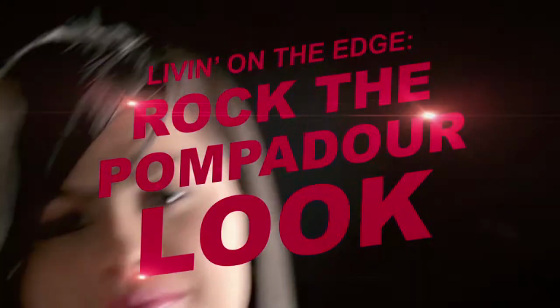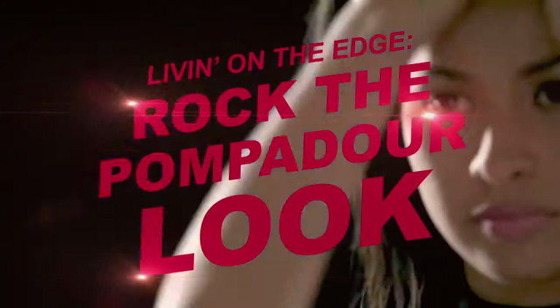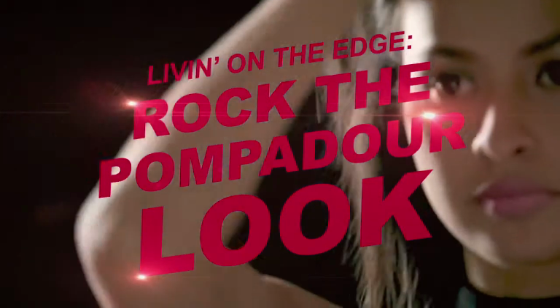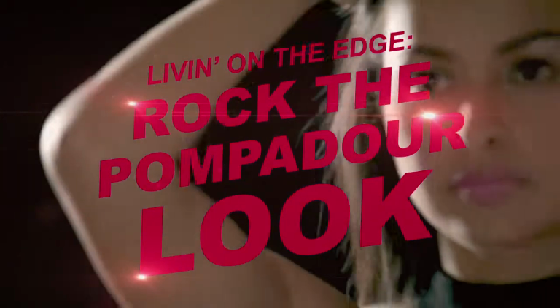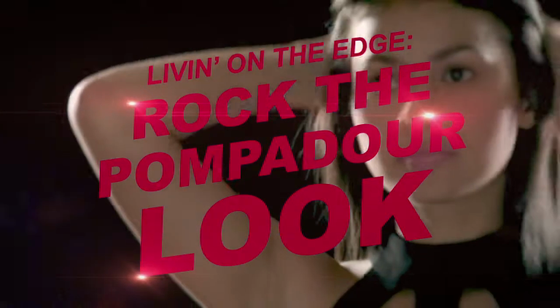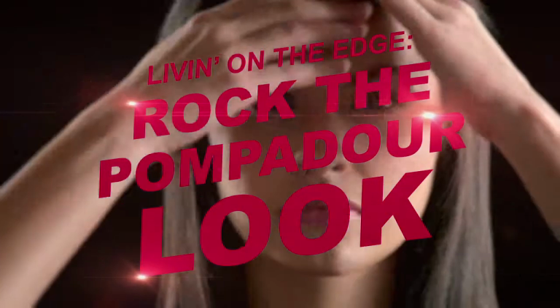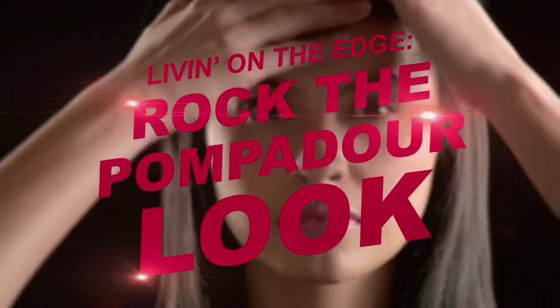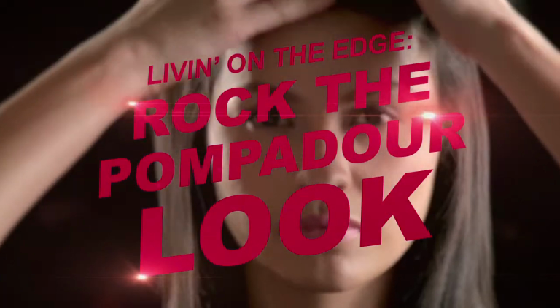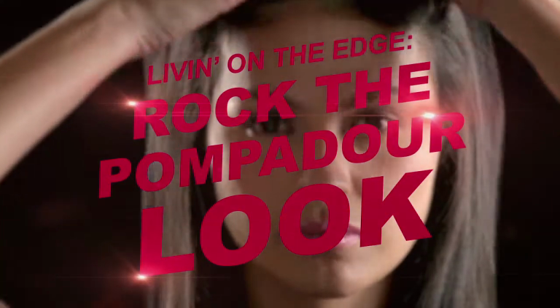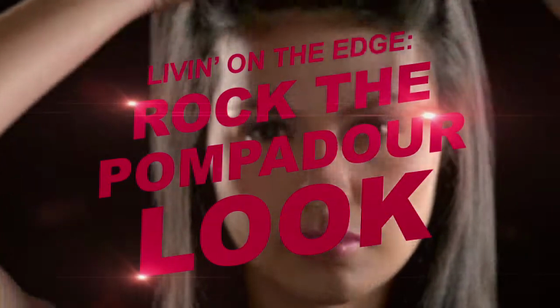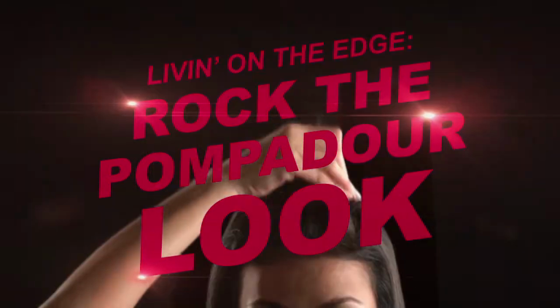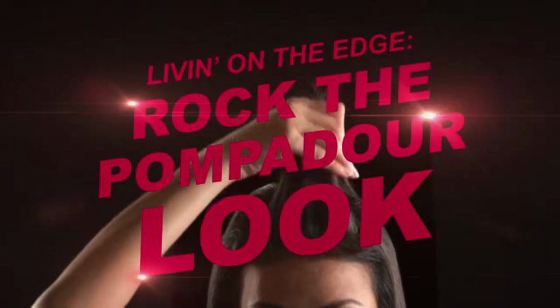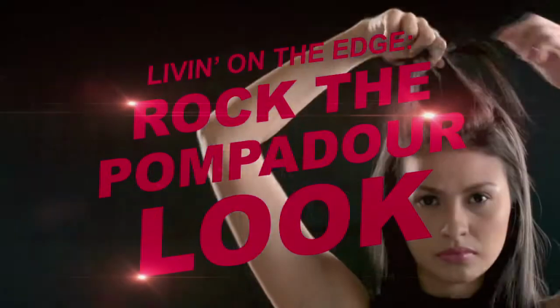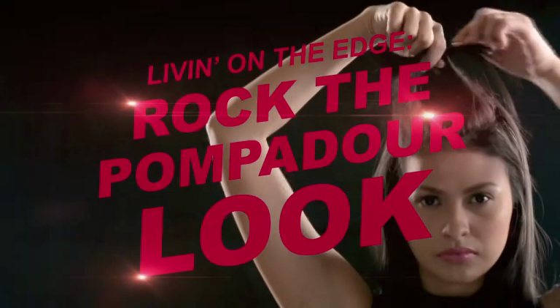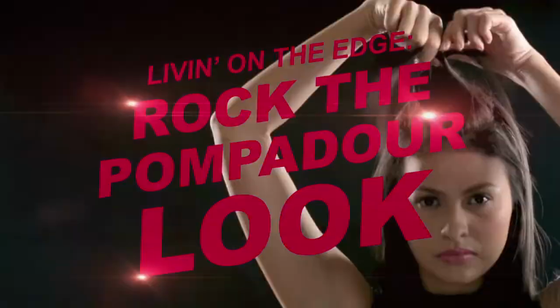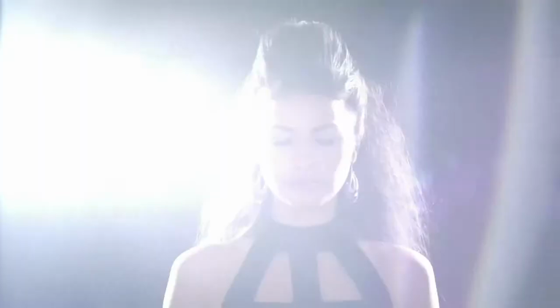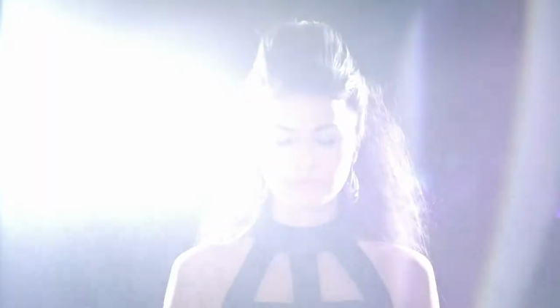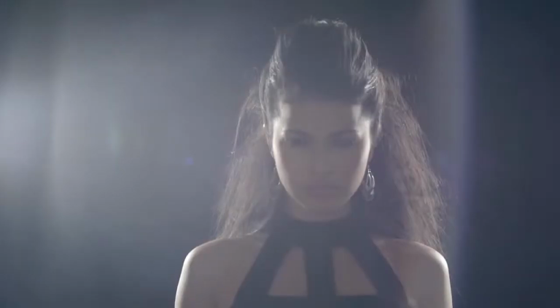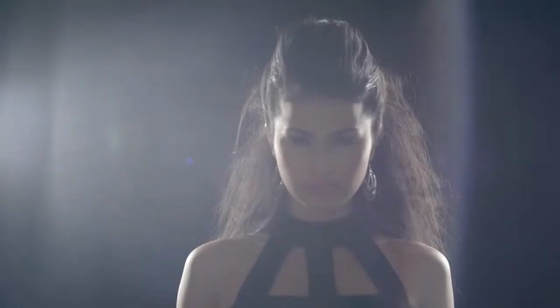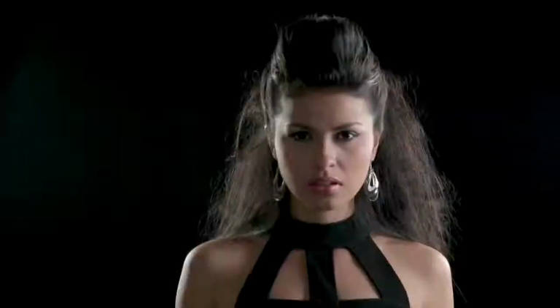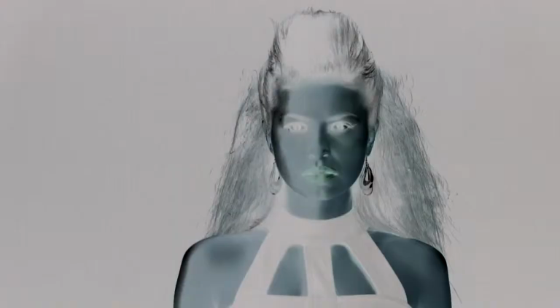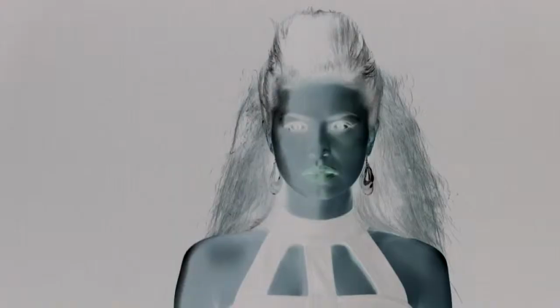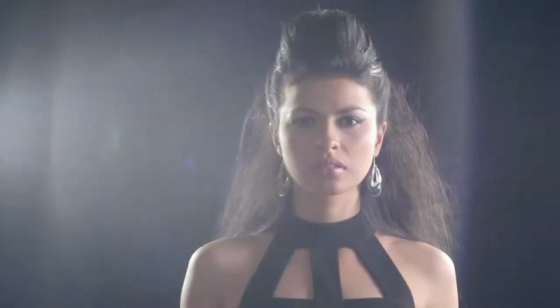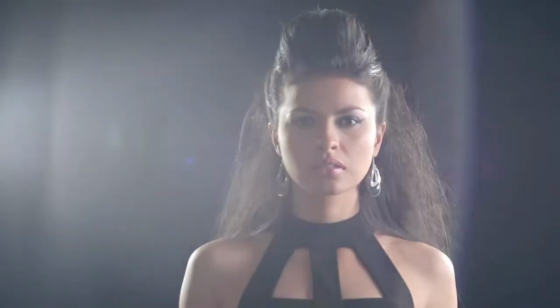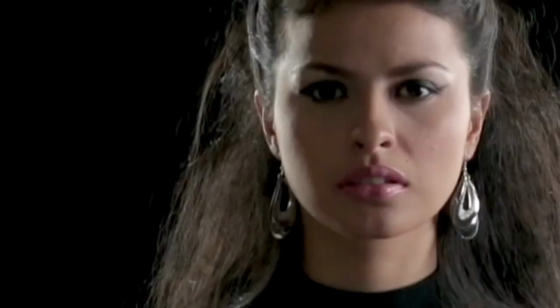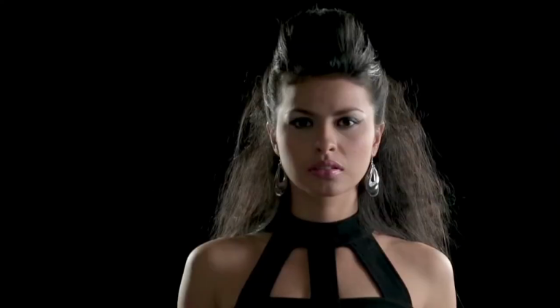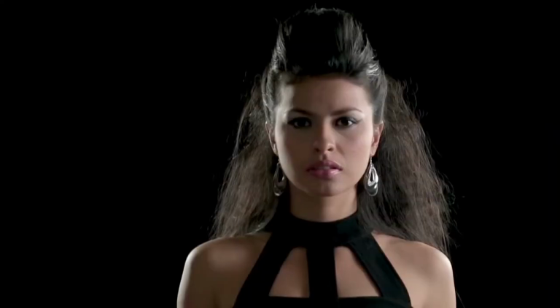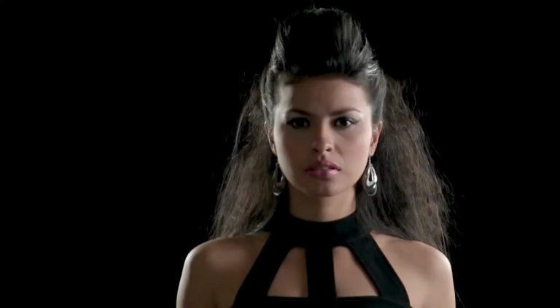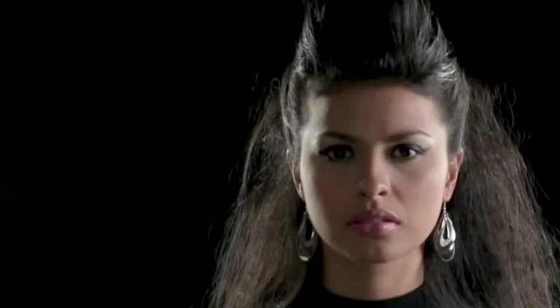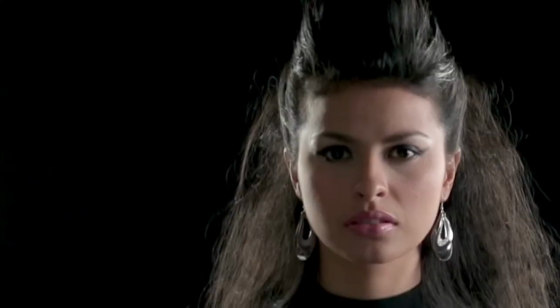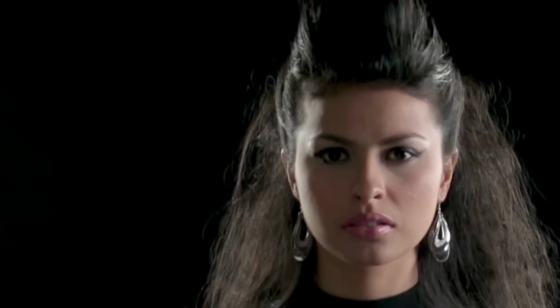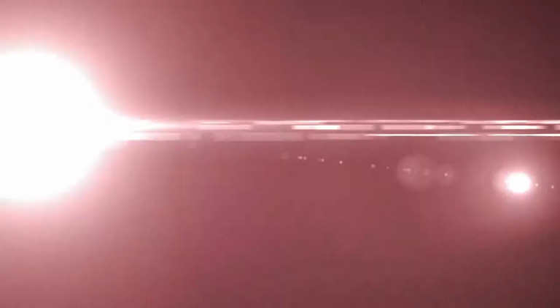Give your usual updo an edgier twist. Get this hot new look by following these steps.